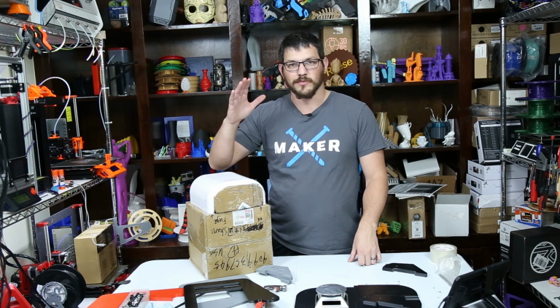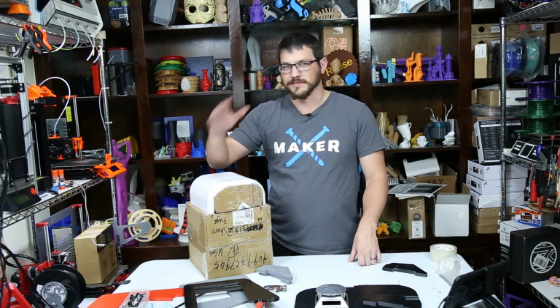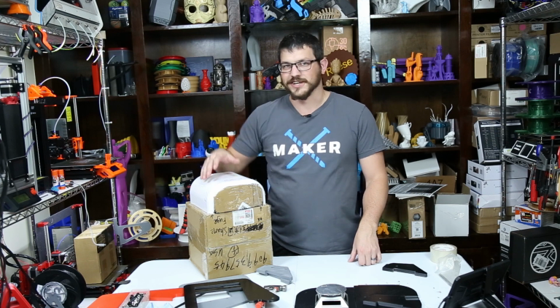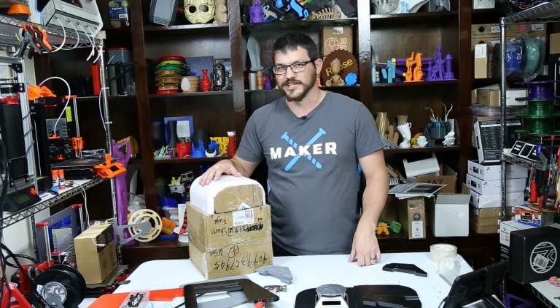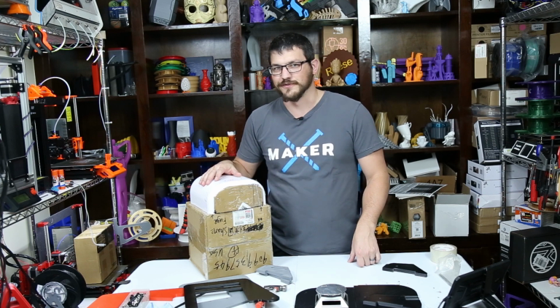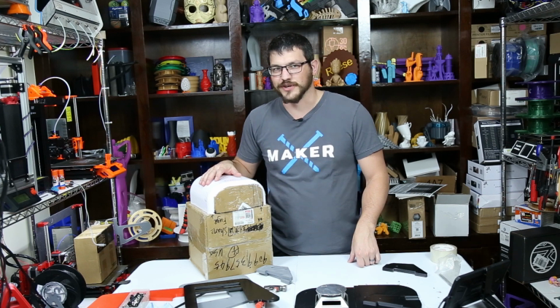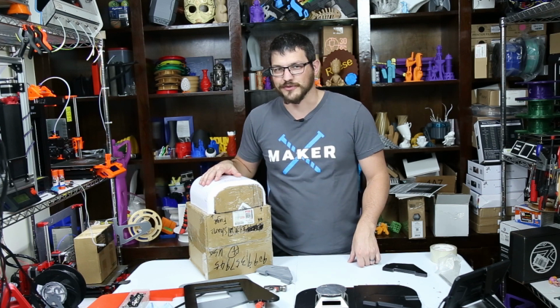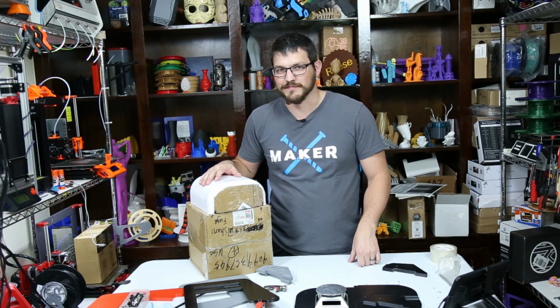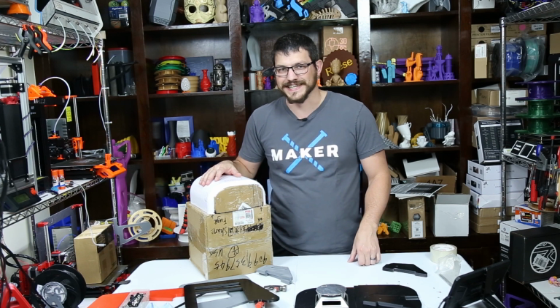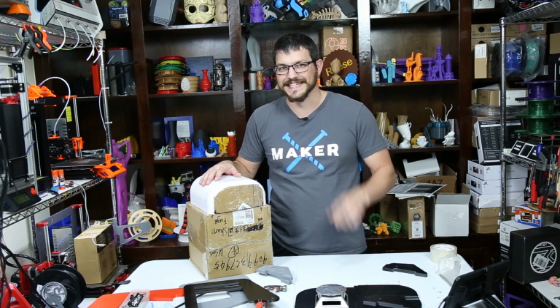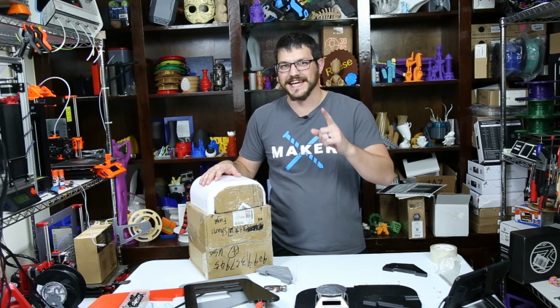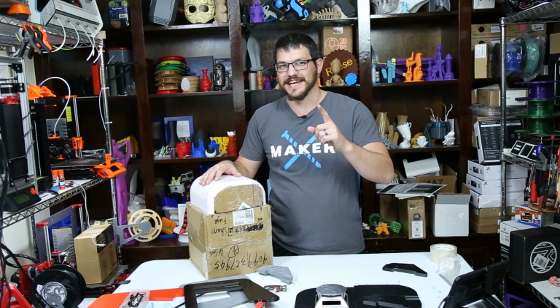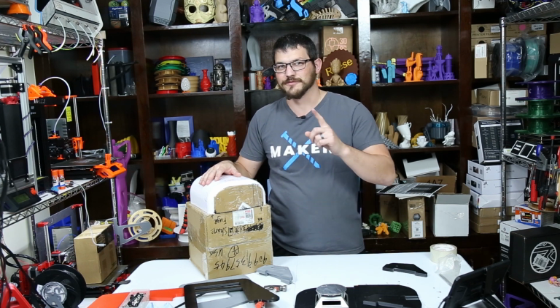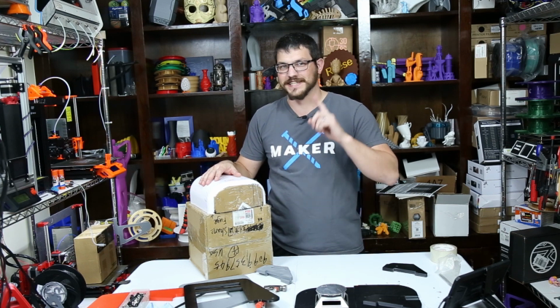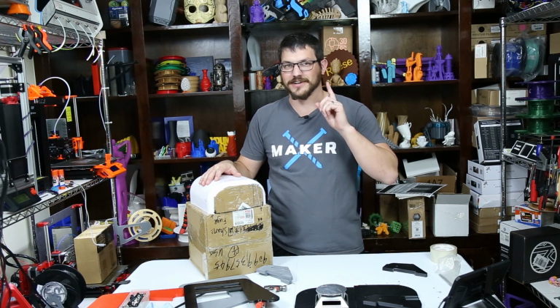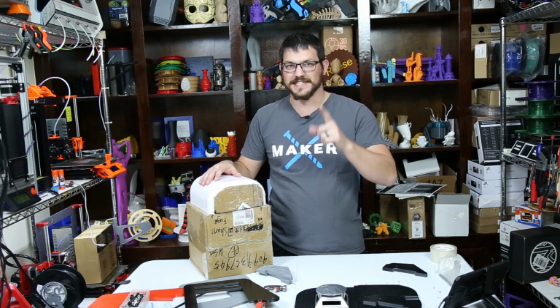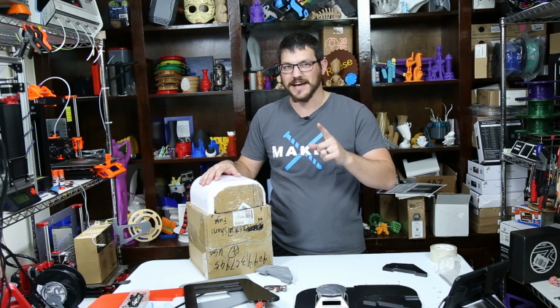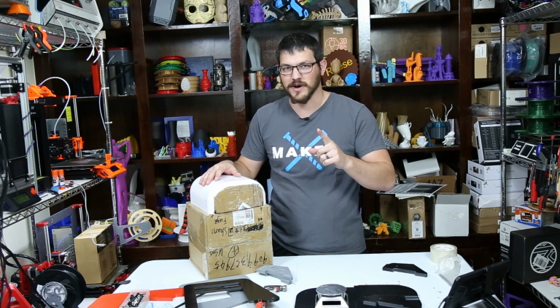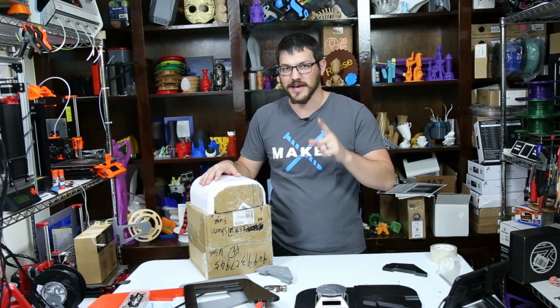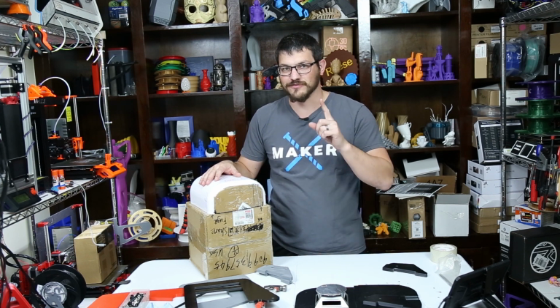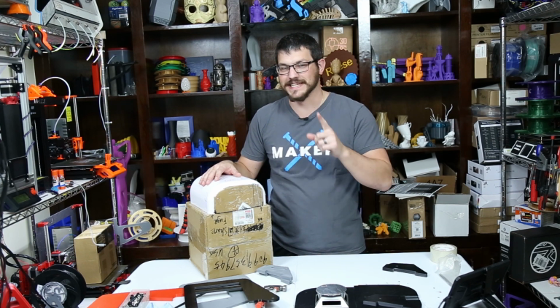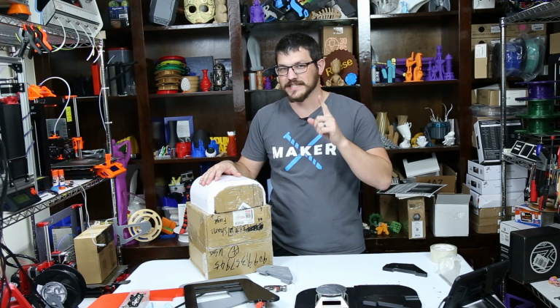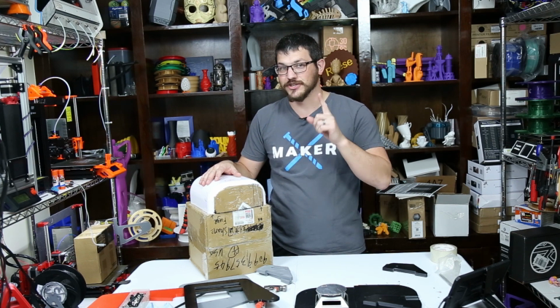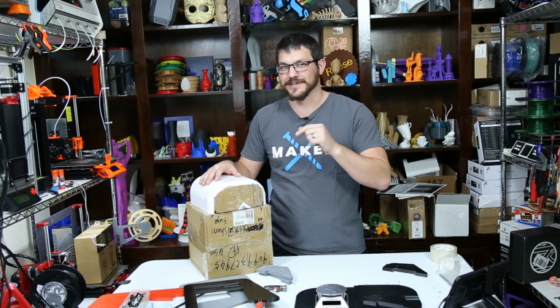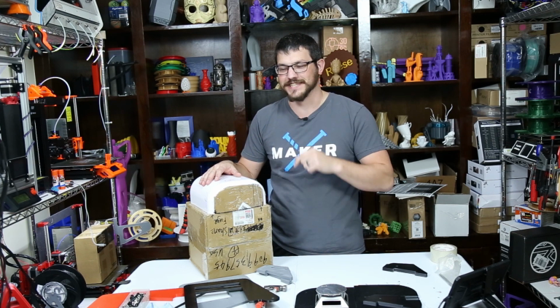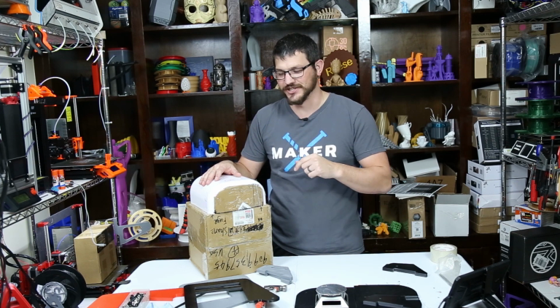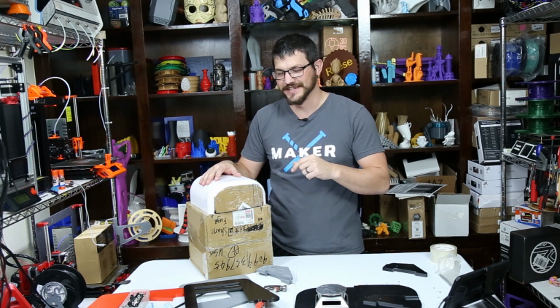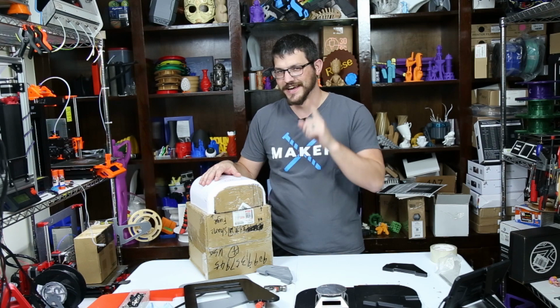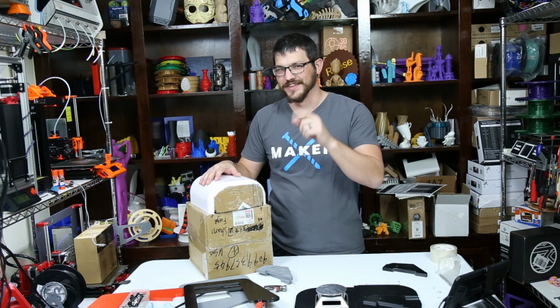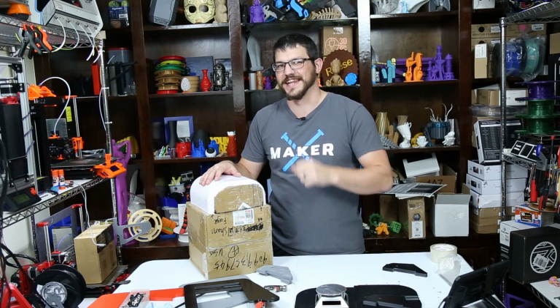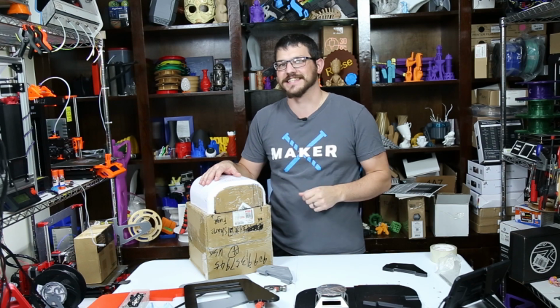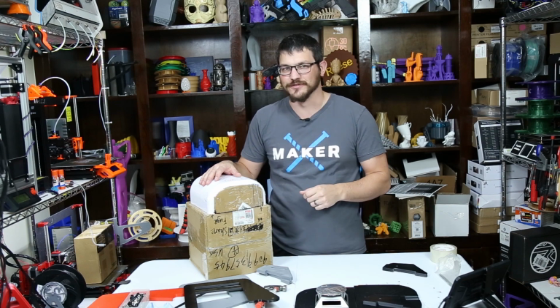What's up guys, Shane here from 3Dec3D Printing and today we're going to take our DIY resin curing station to the next level.